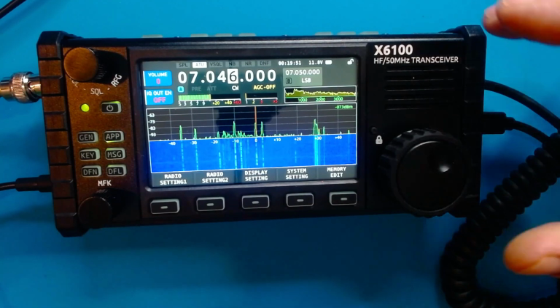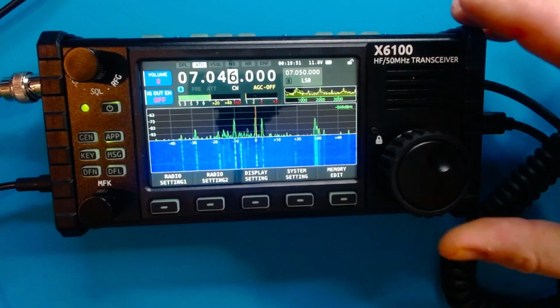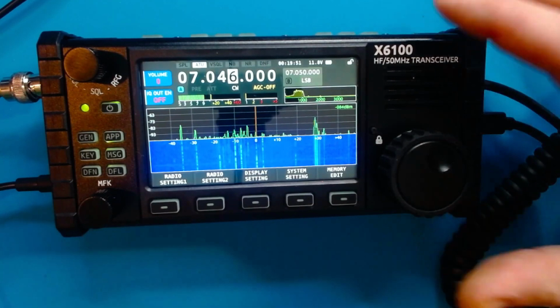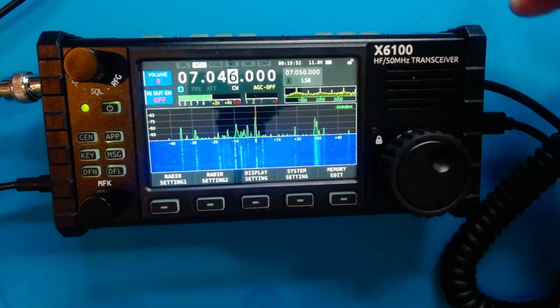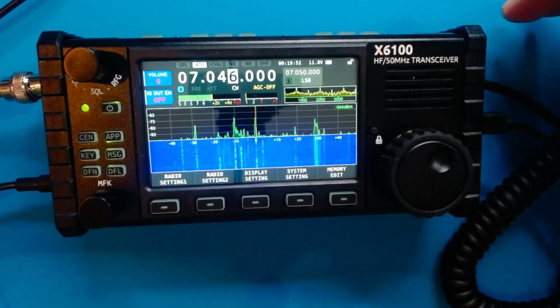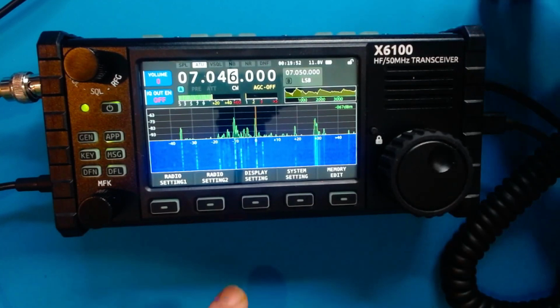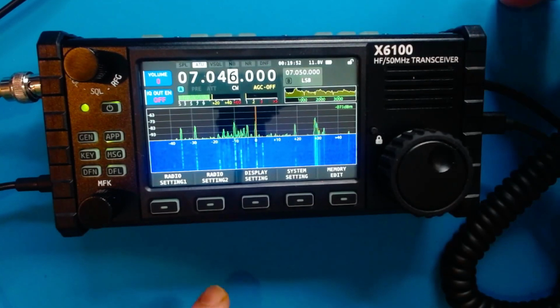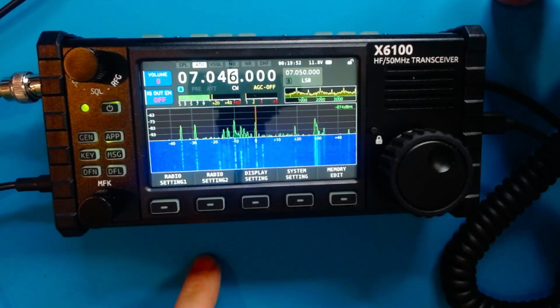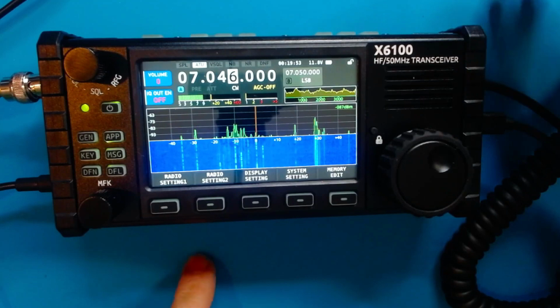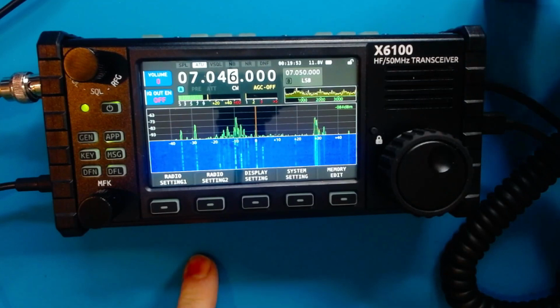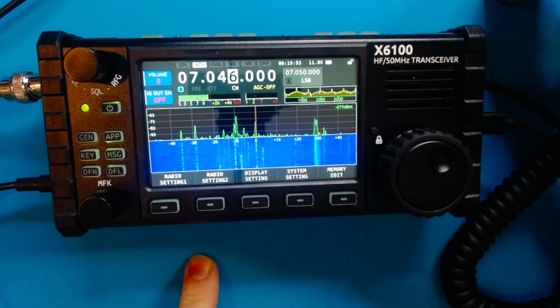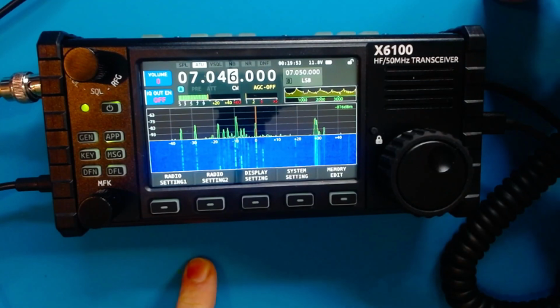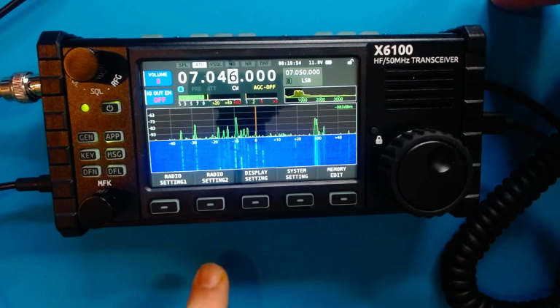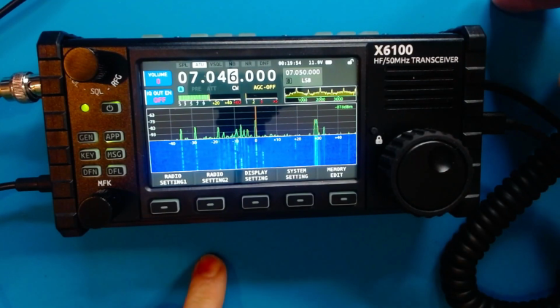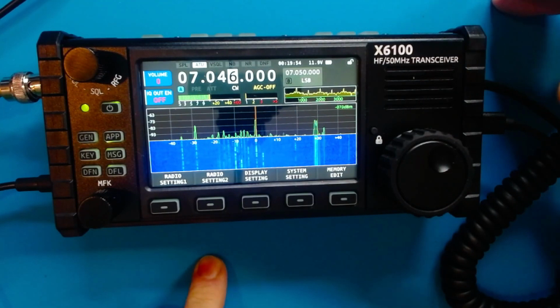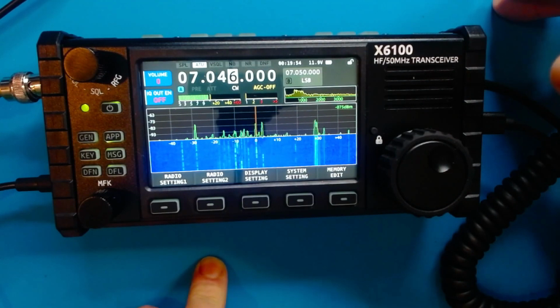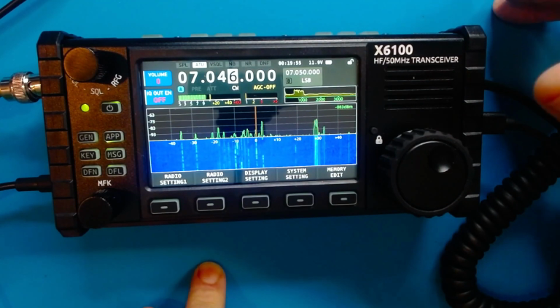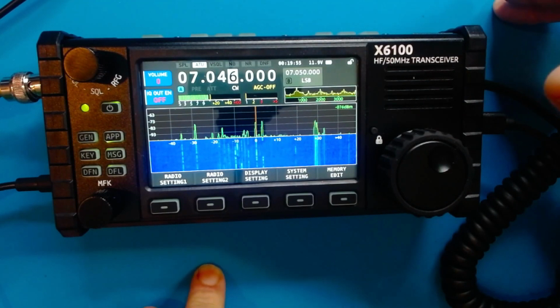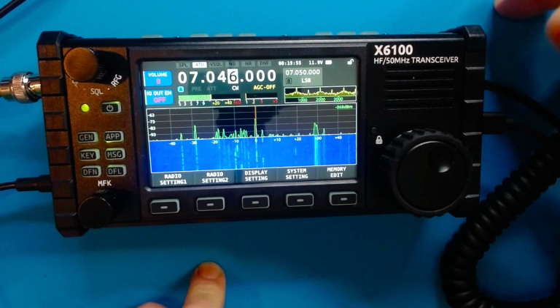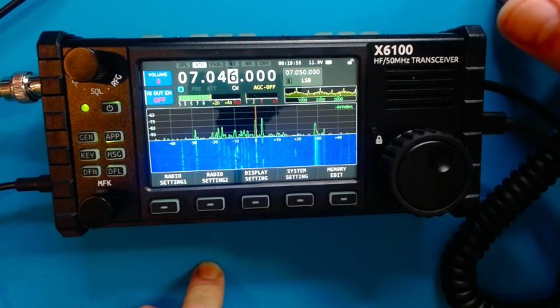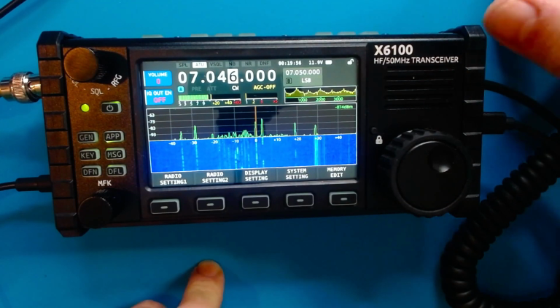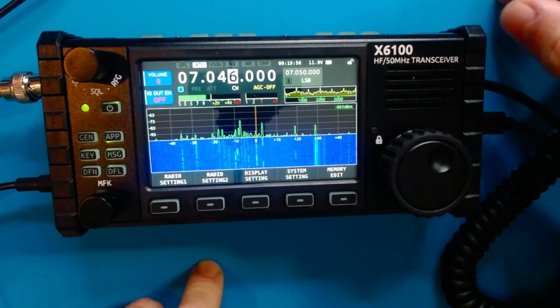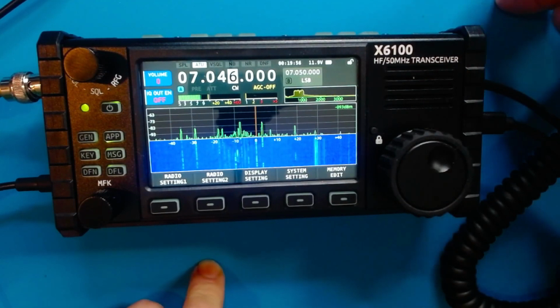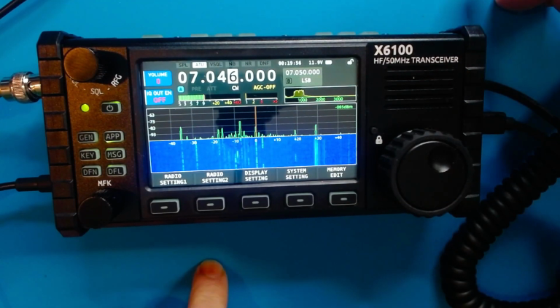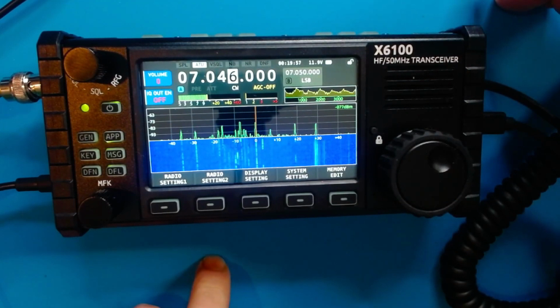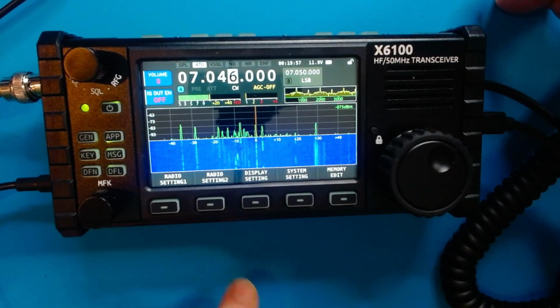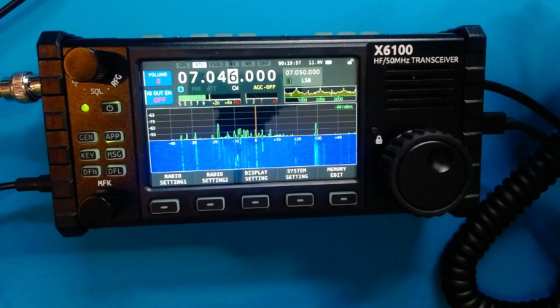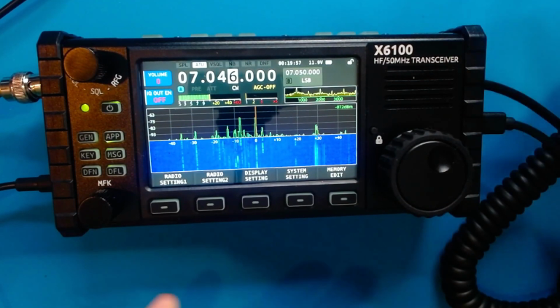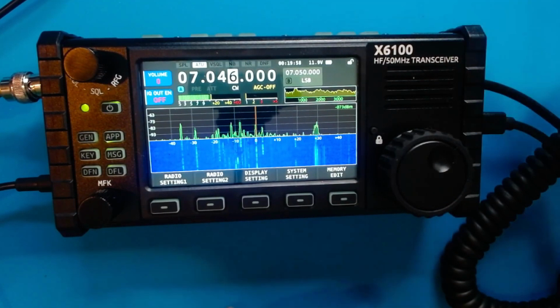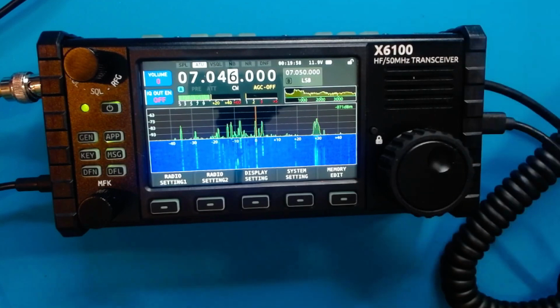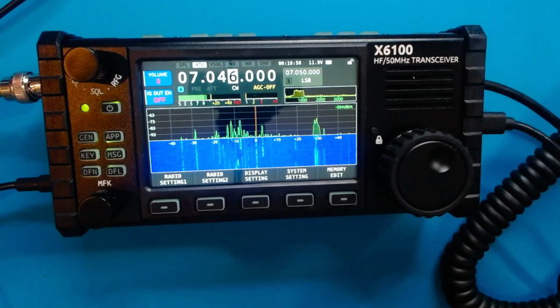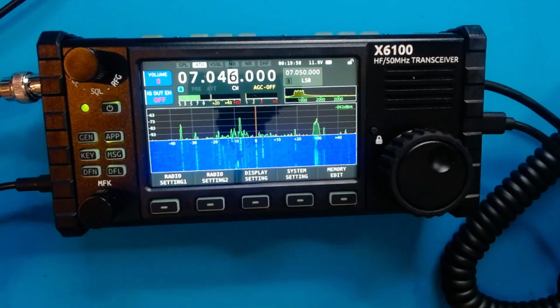Let's see if it's any better than the 5105 when the 5105 came out. As I was told, the CW decoder was pretty bad.